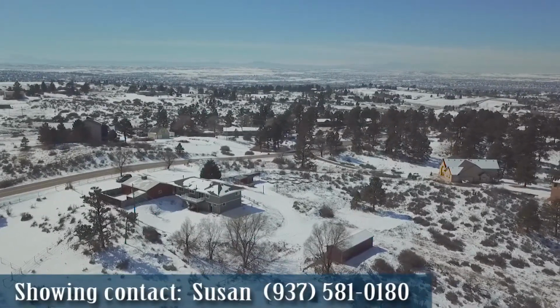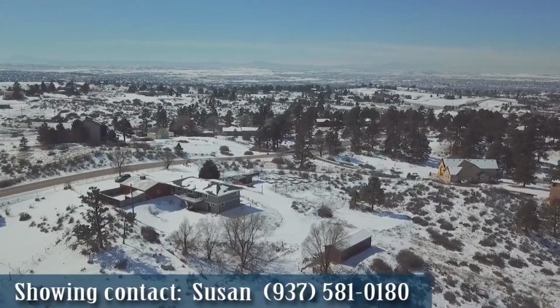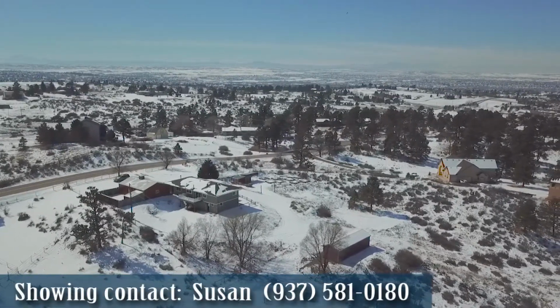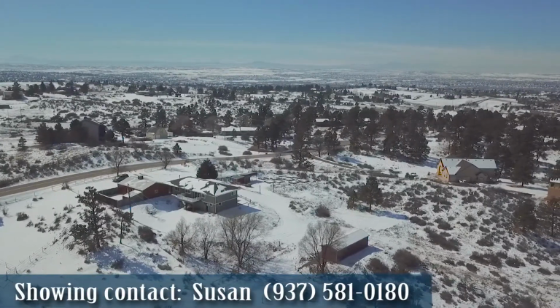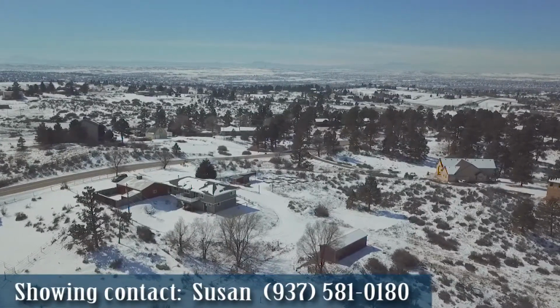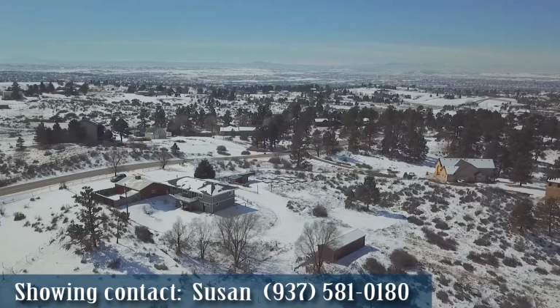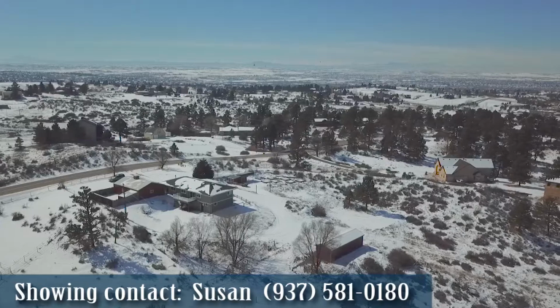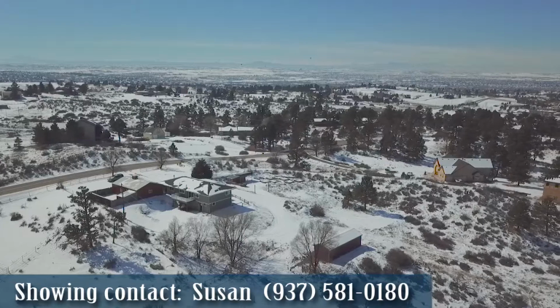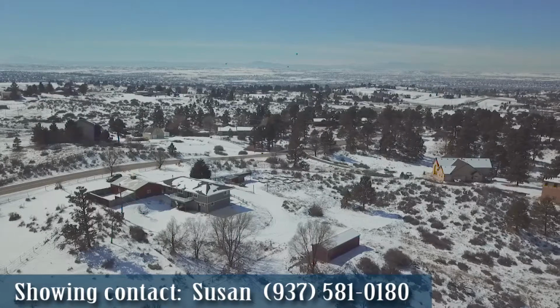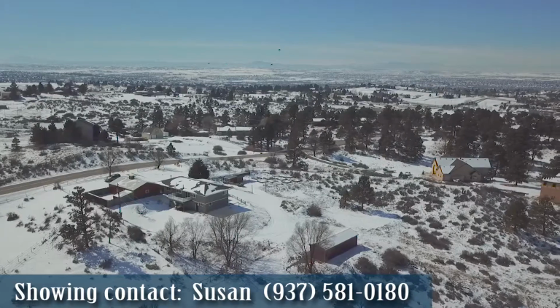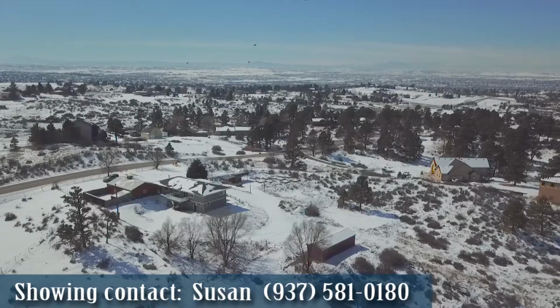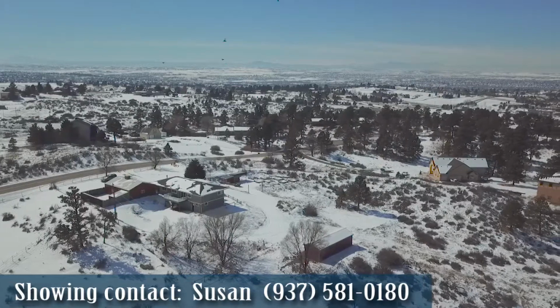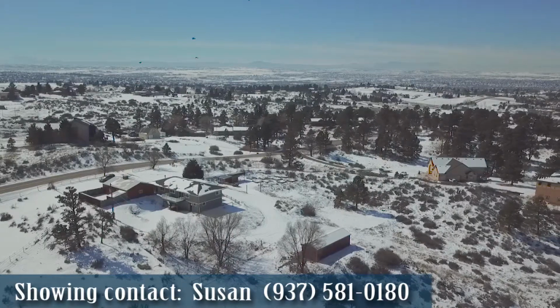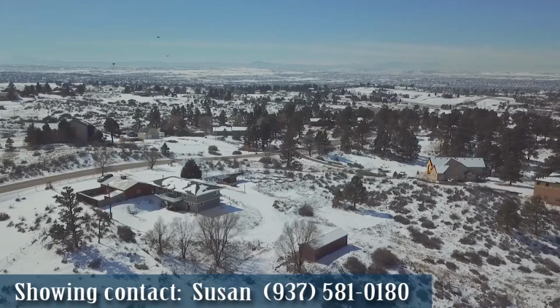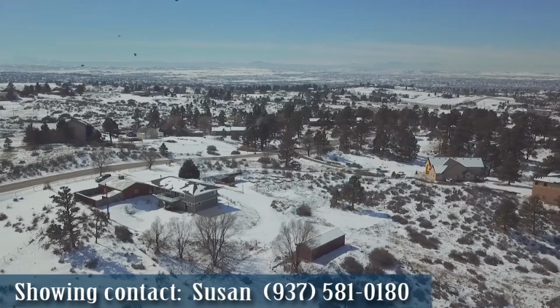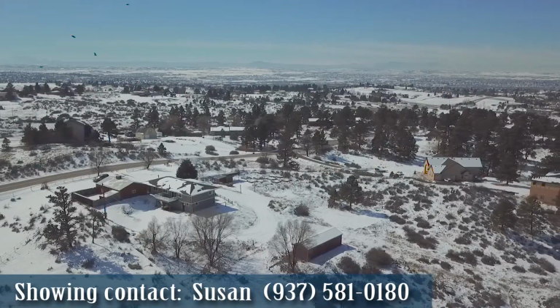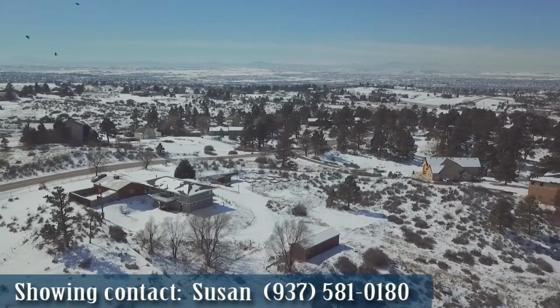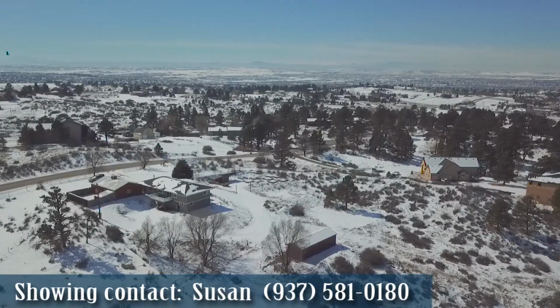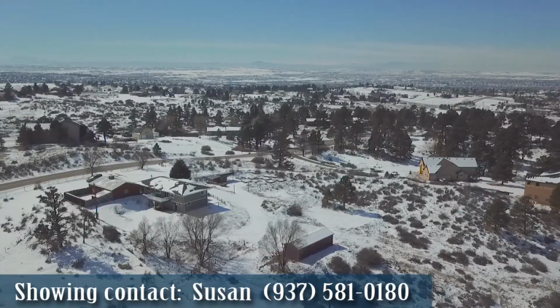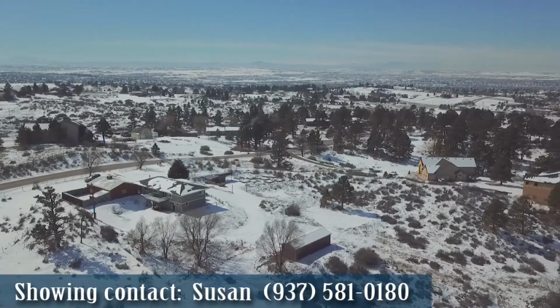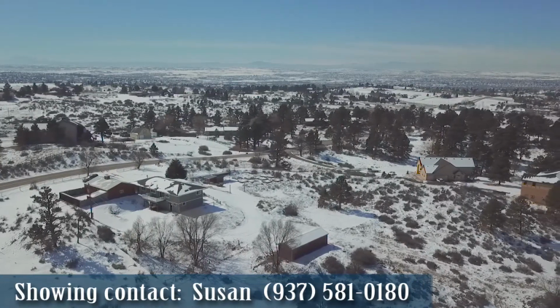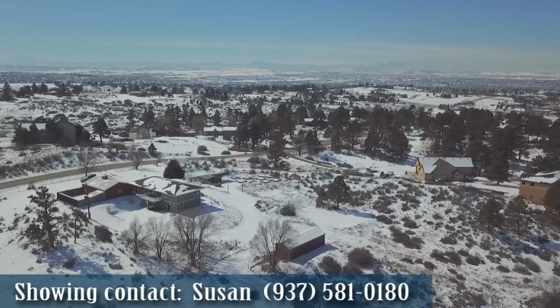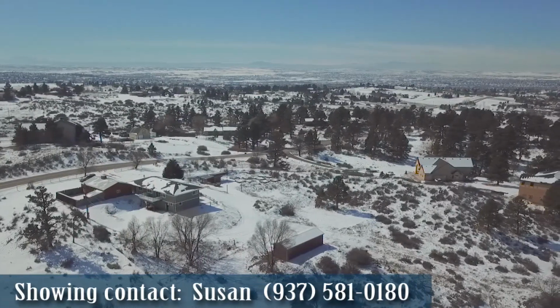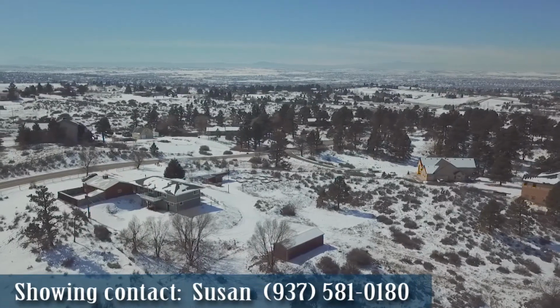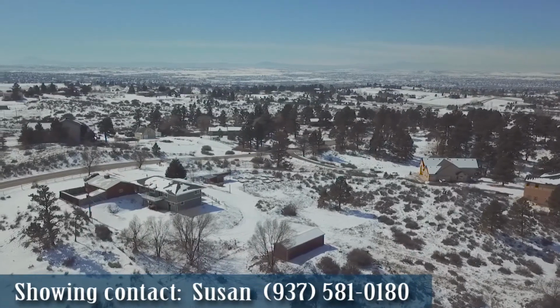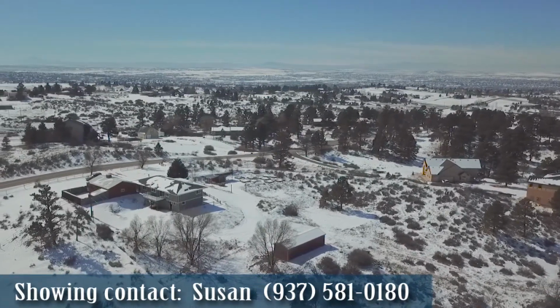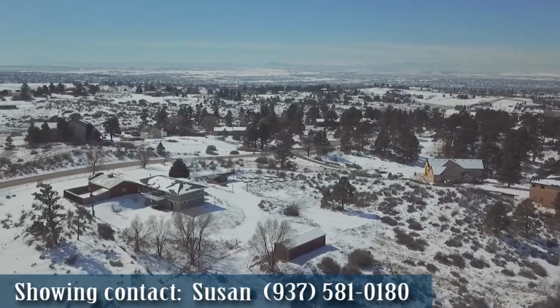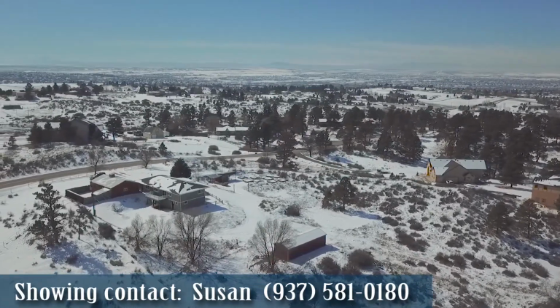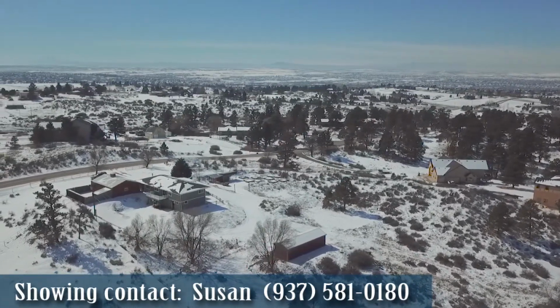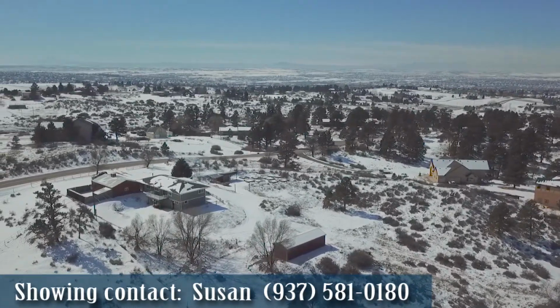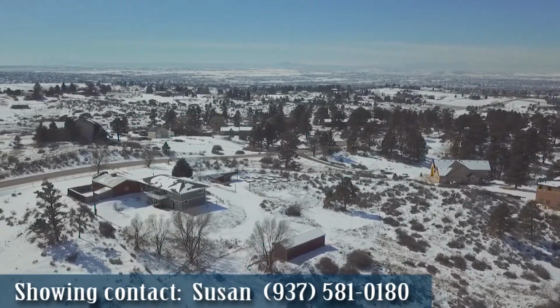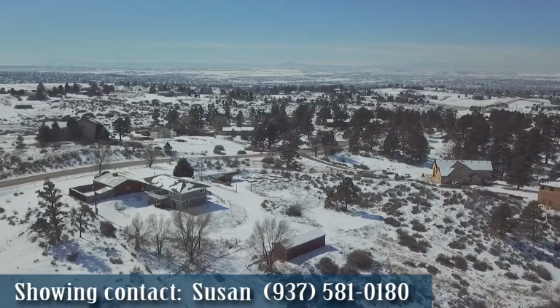To schedule your private showing, contact Susan at 937-581-0180.